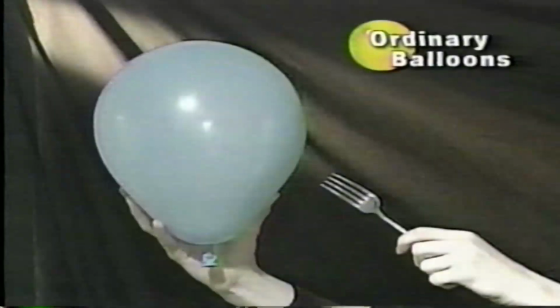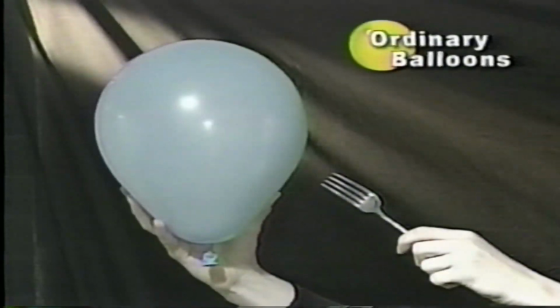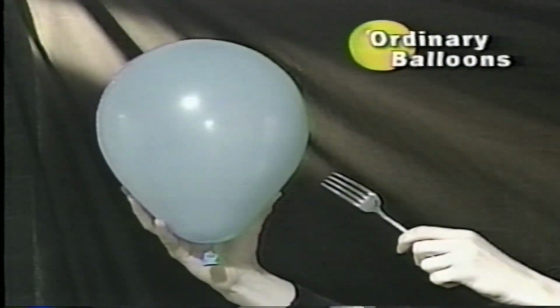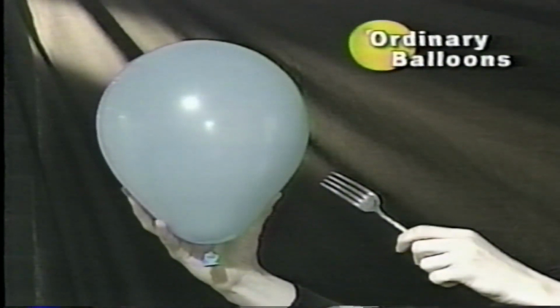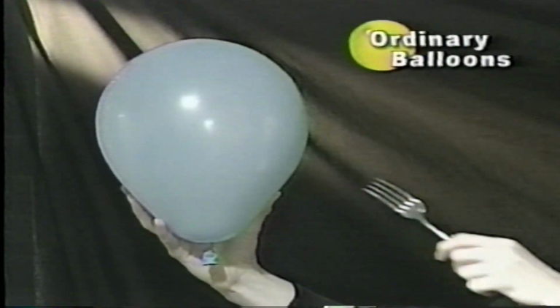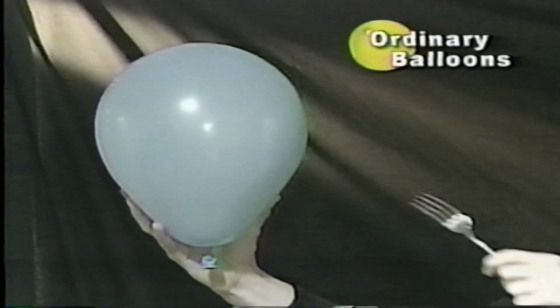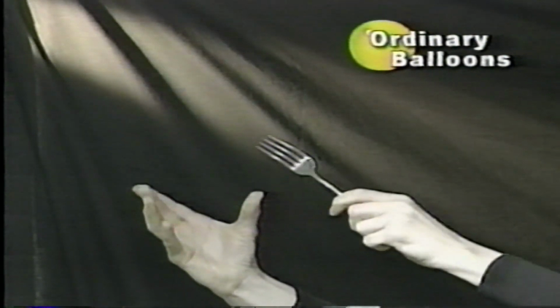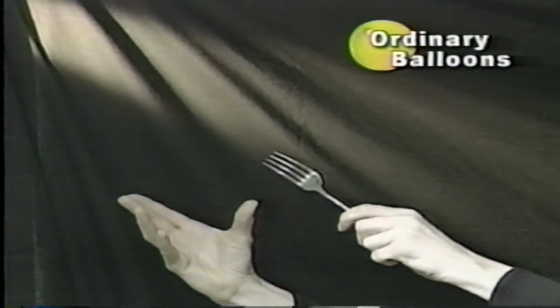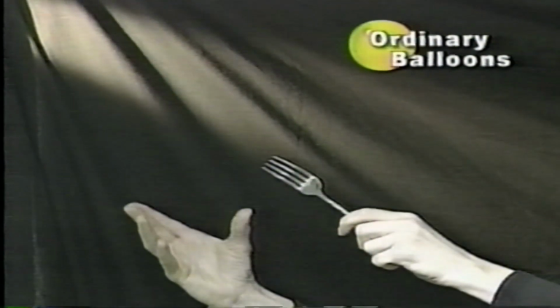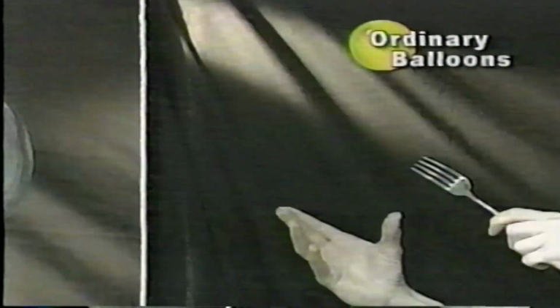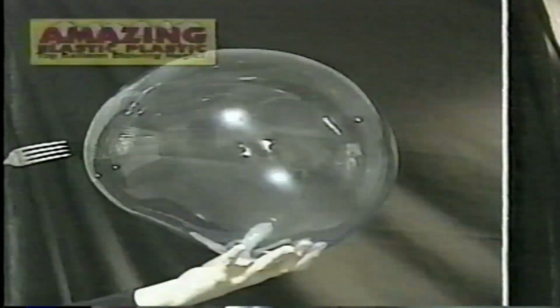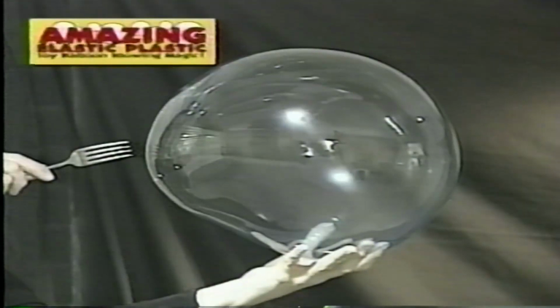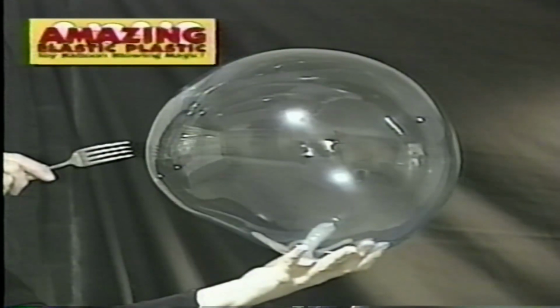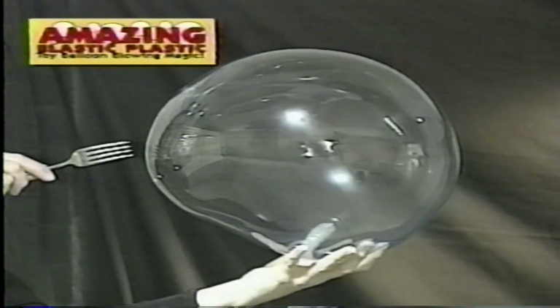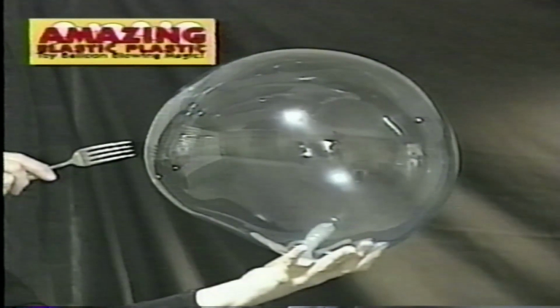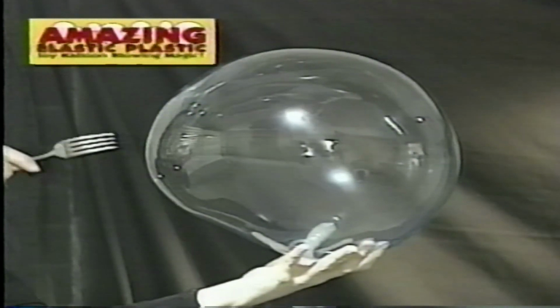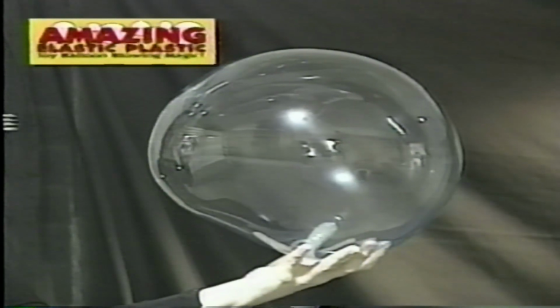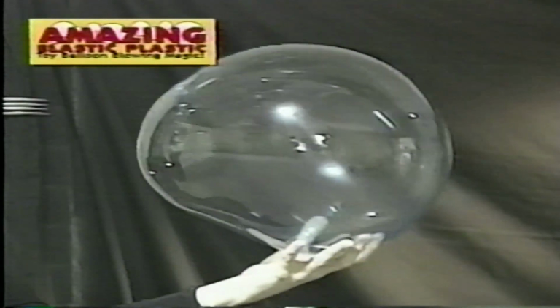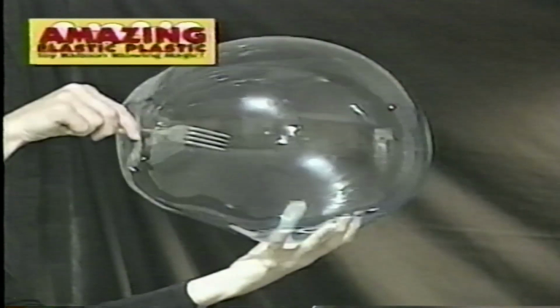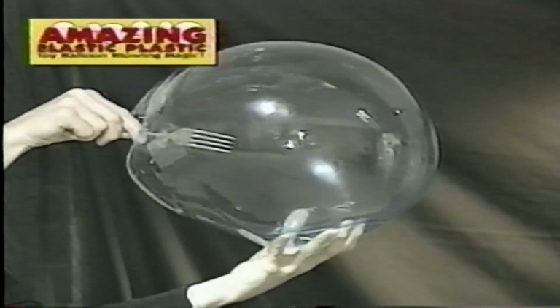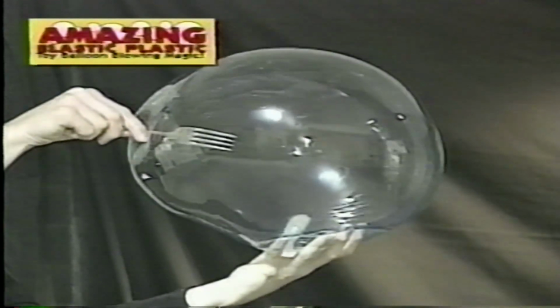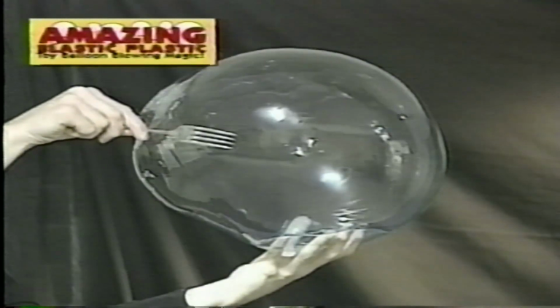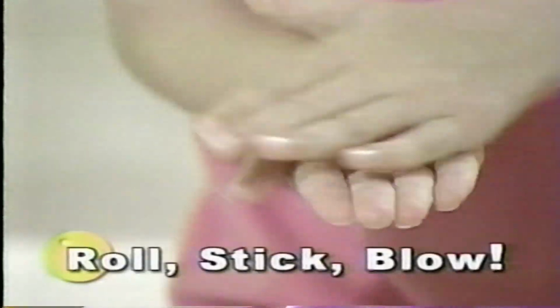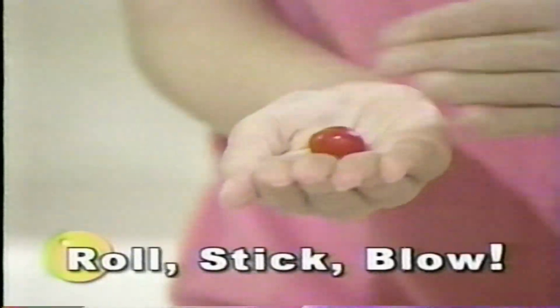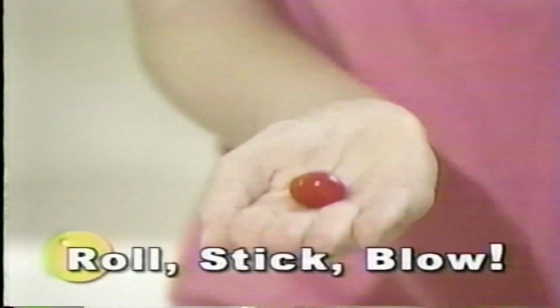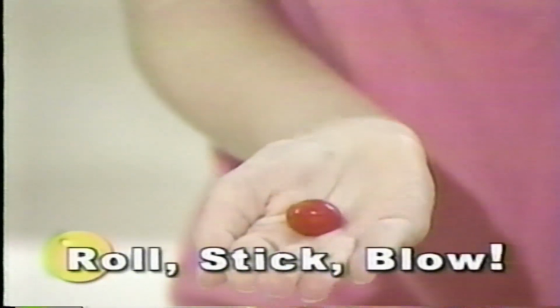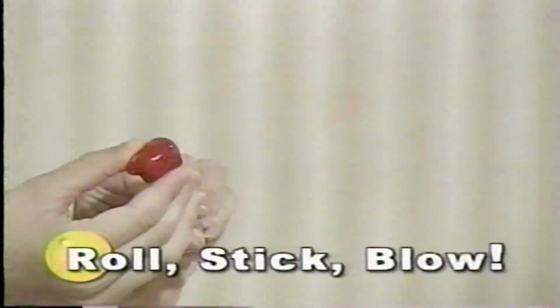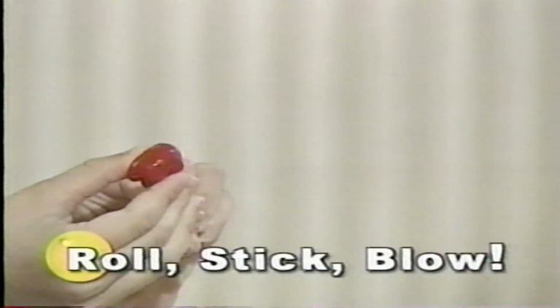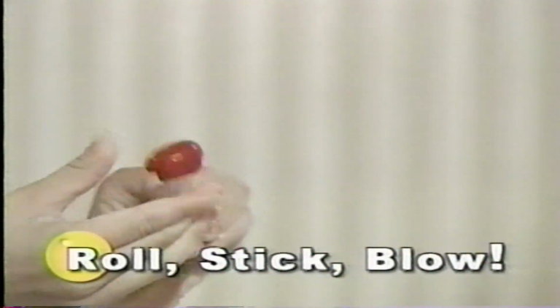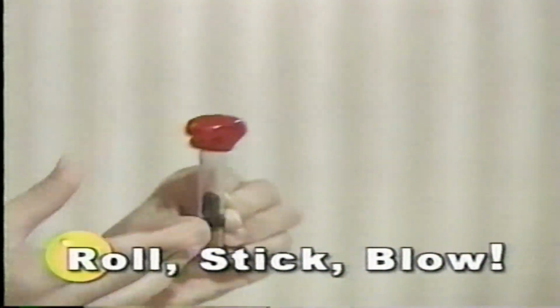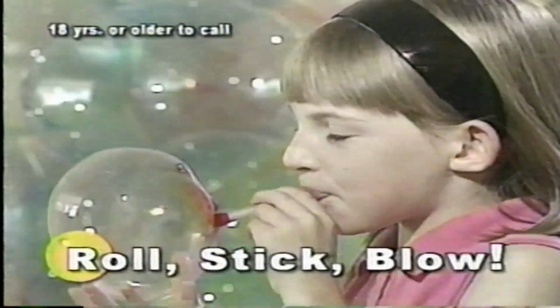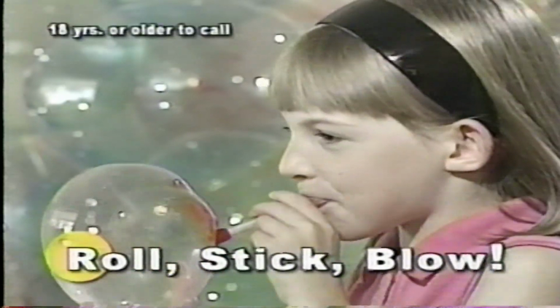Ordinary balloons go pop, but Amazing Elastic Plastic balloons do not. Just roll, stick, and blow.